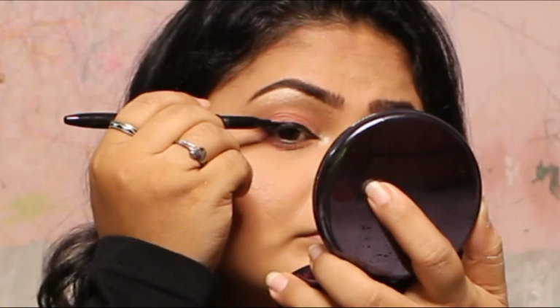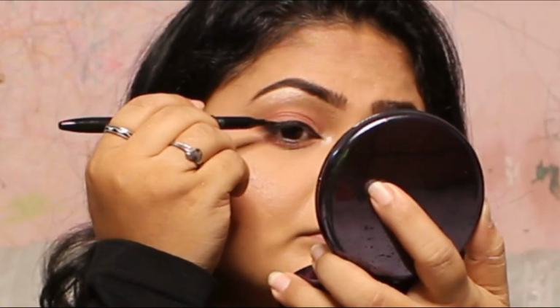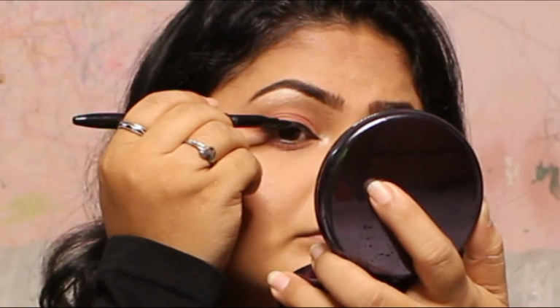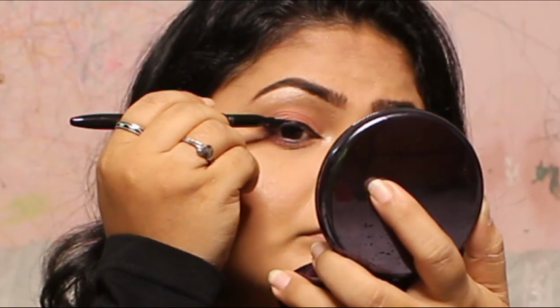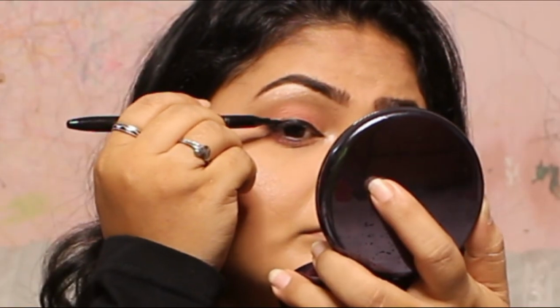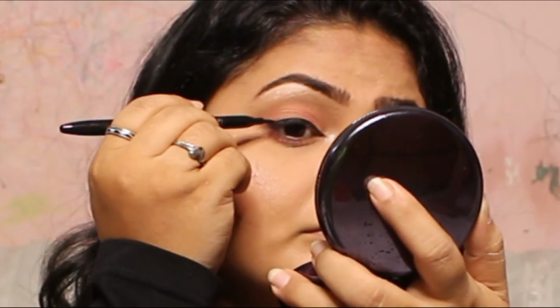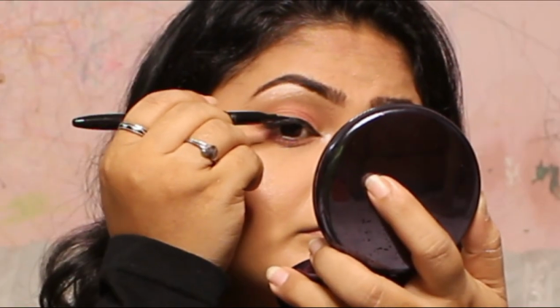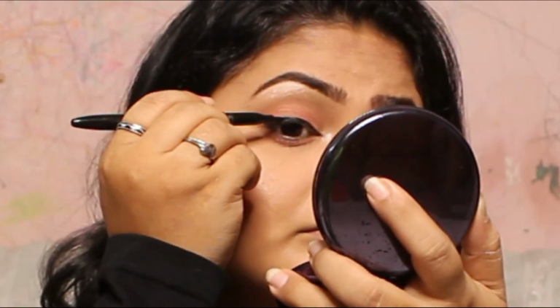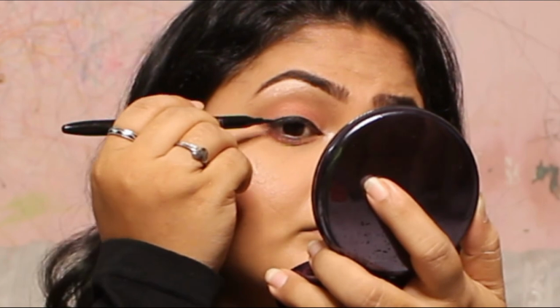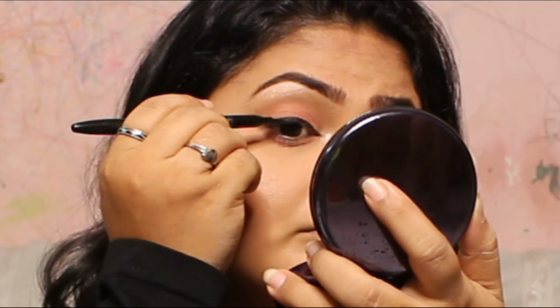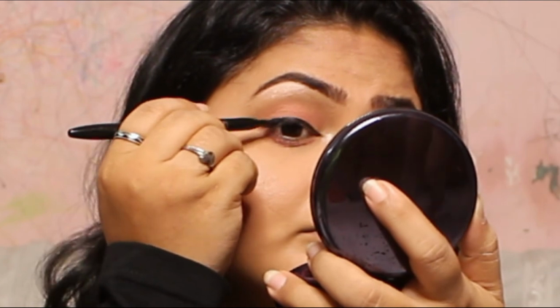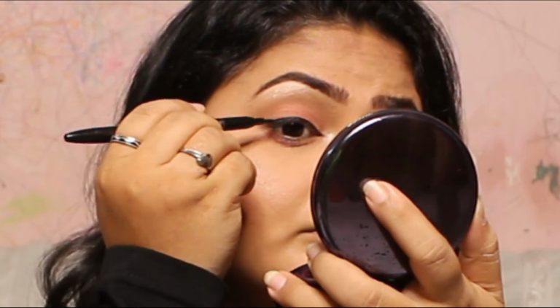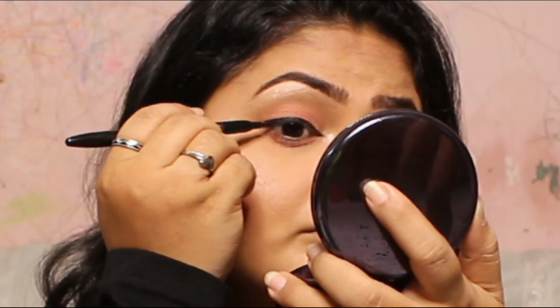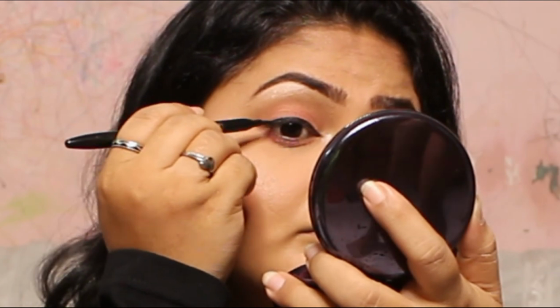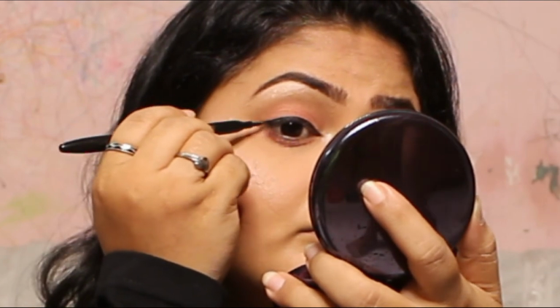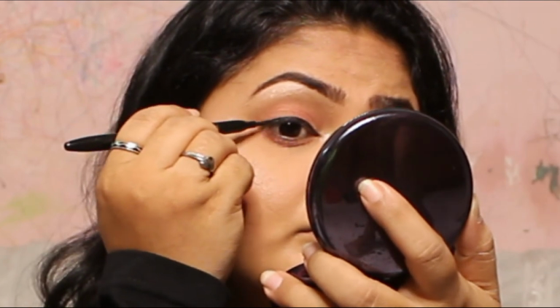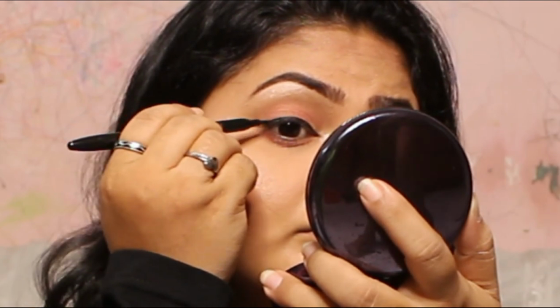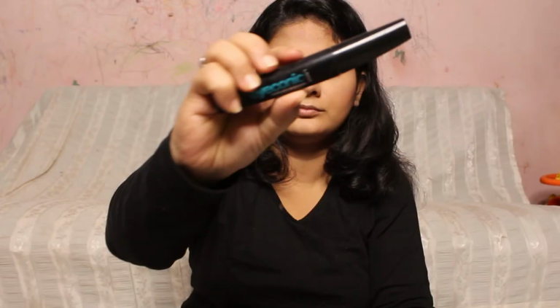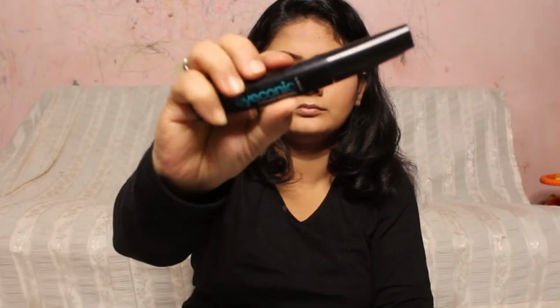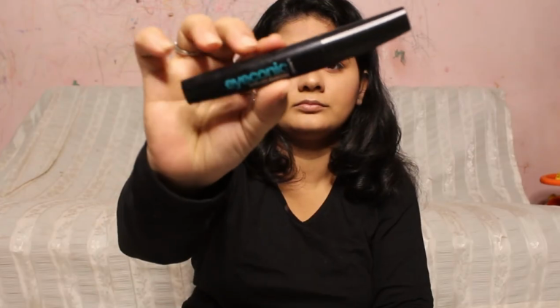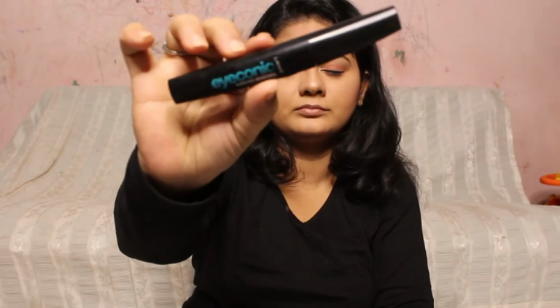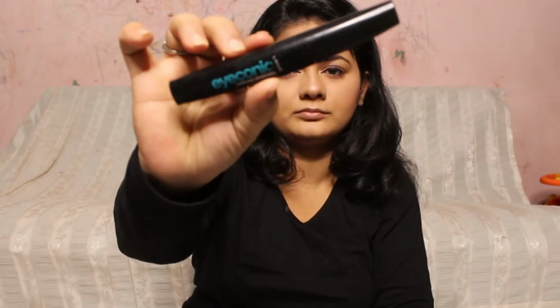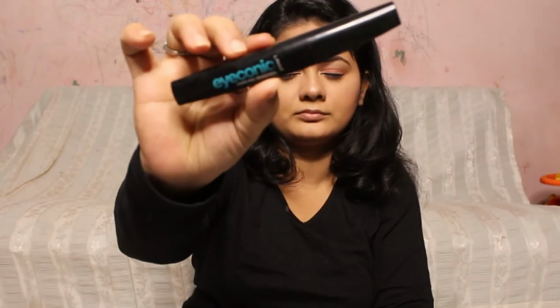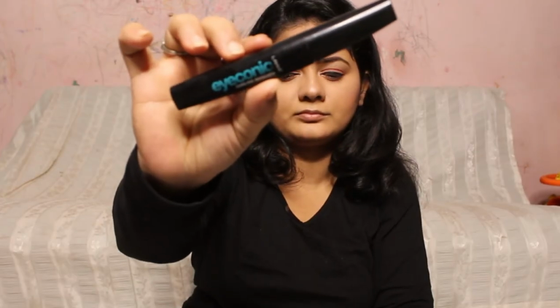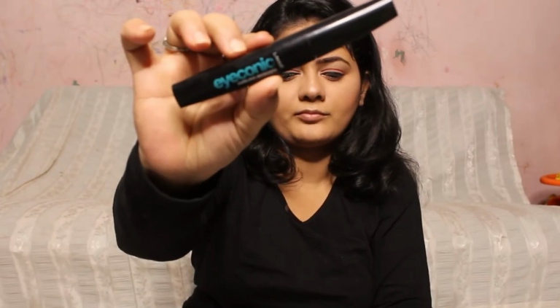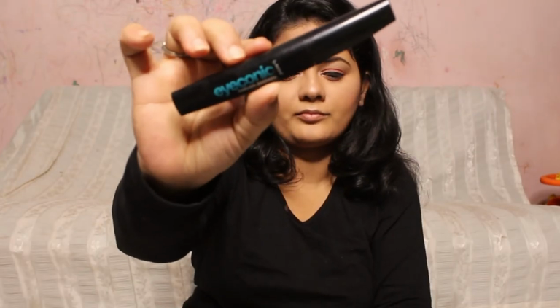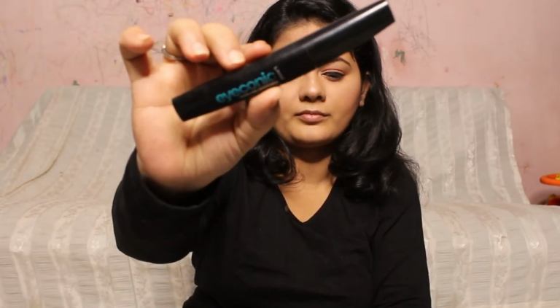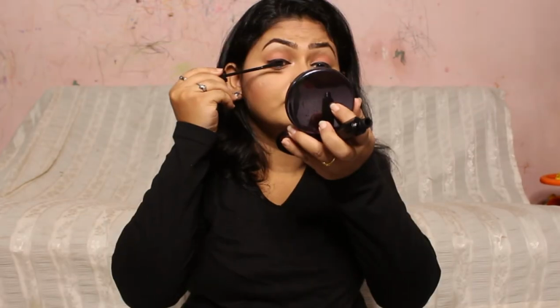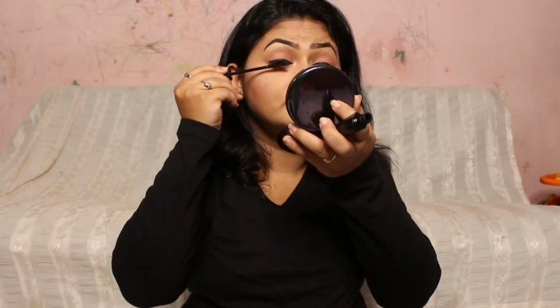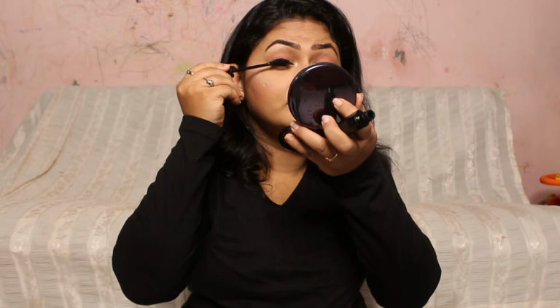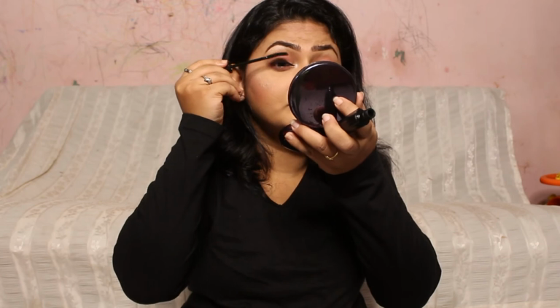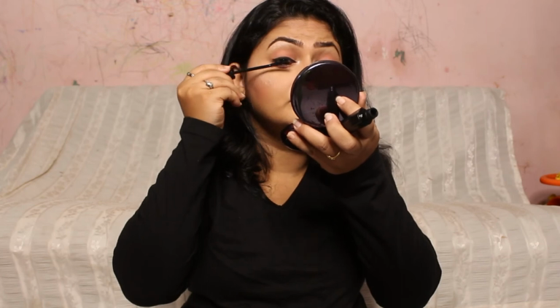After applying the liner, I'm going to be using a mascara from Lapné Iconic. I'm applying it on both my lower and upper lash lines.